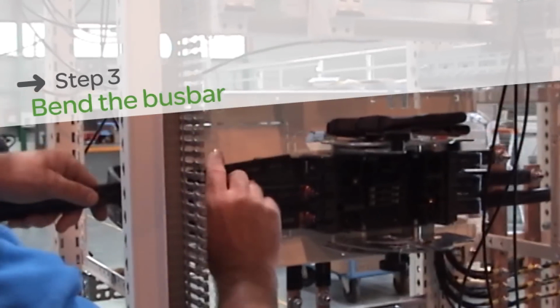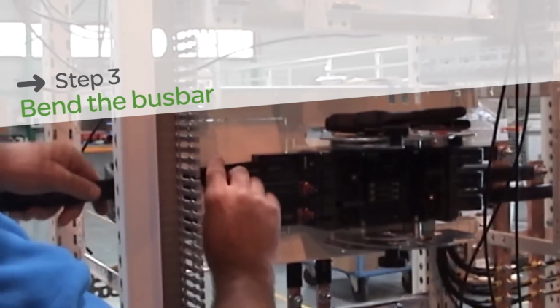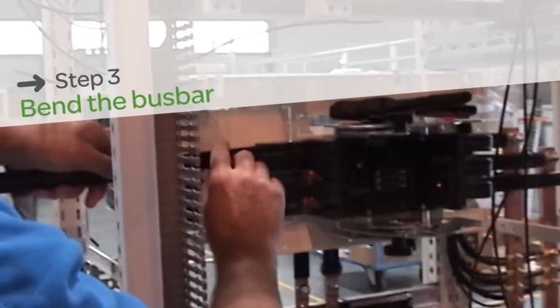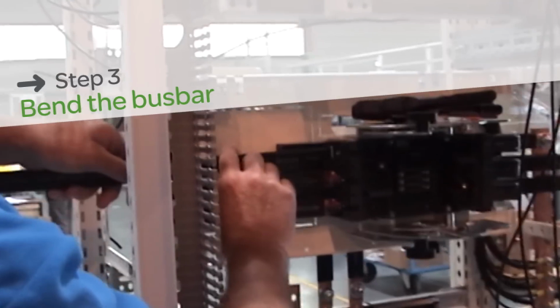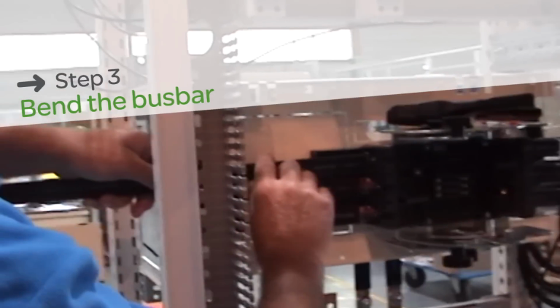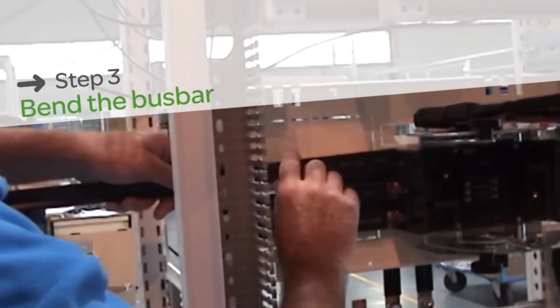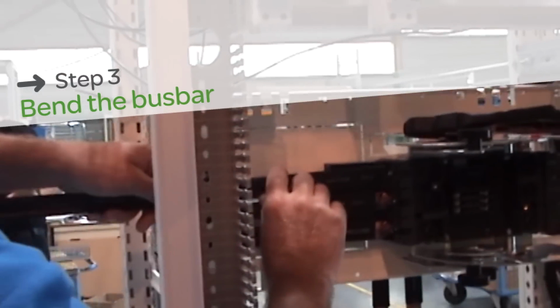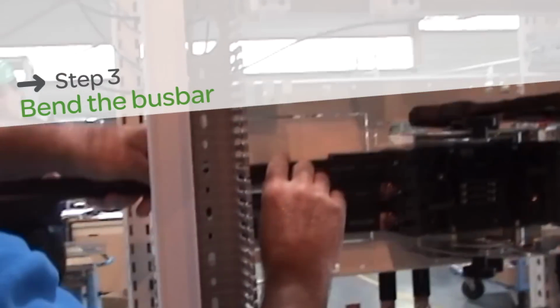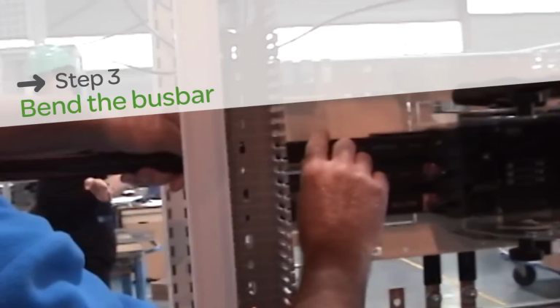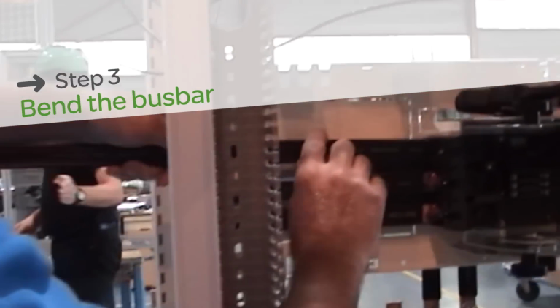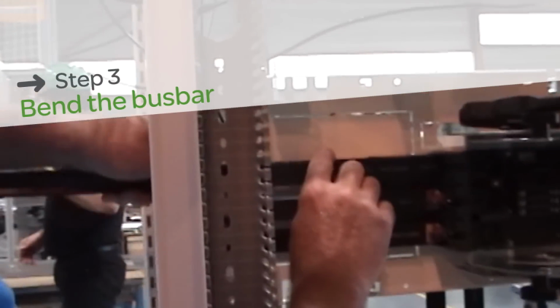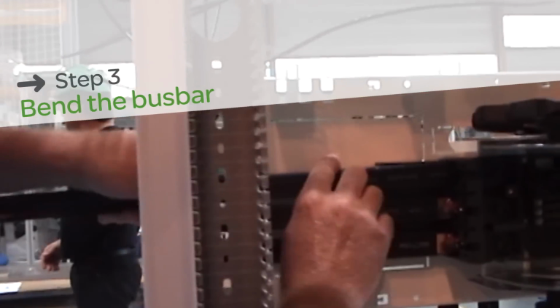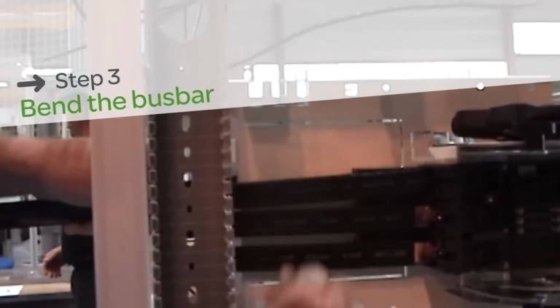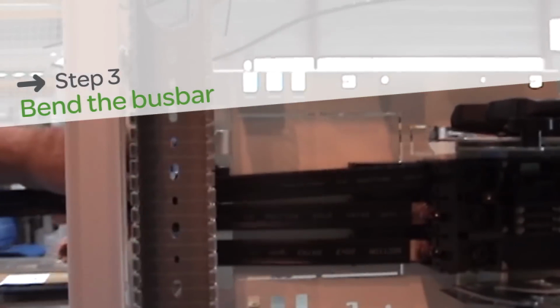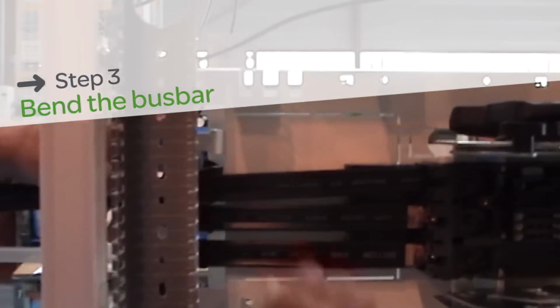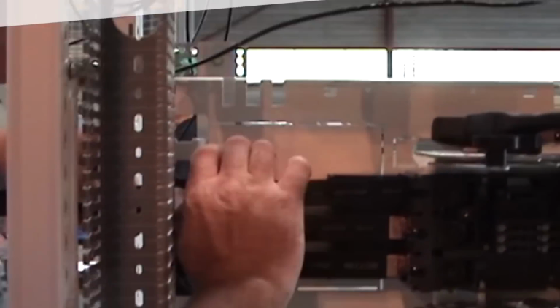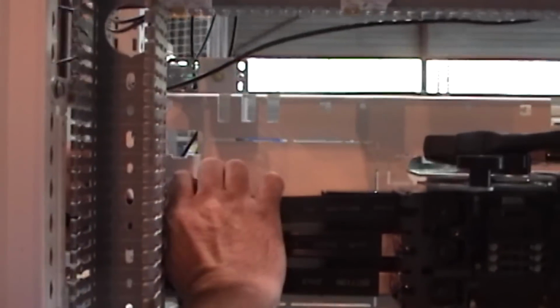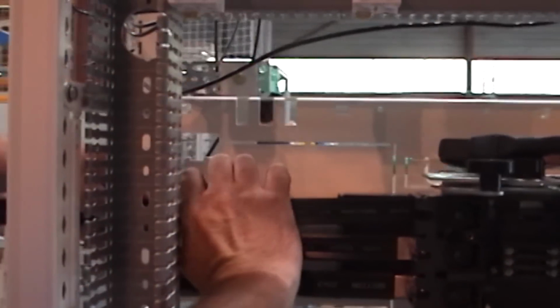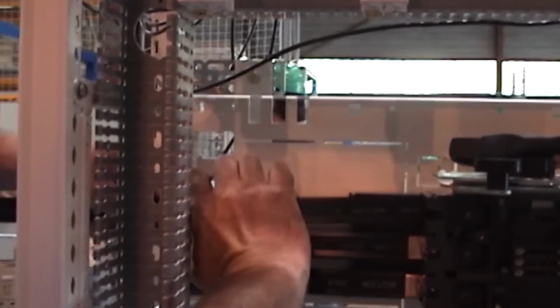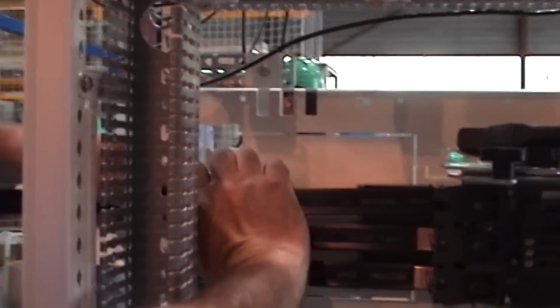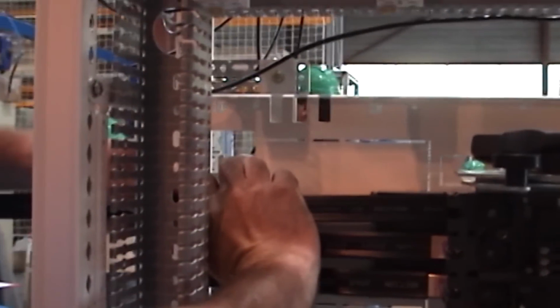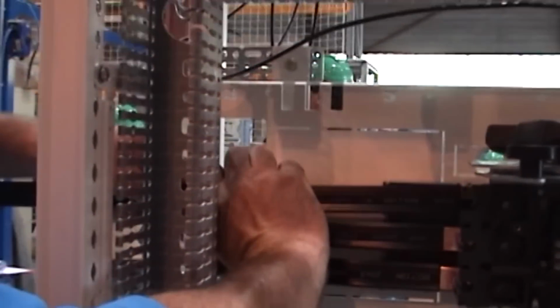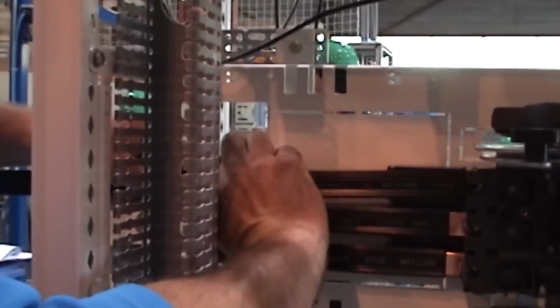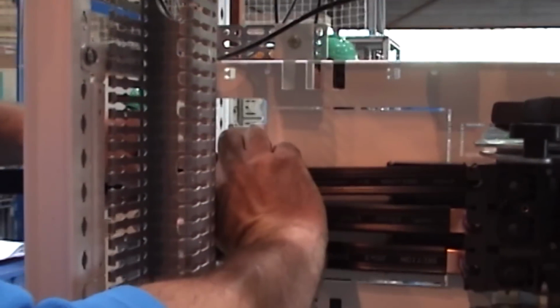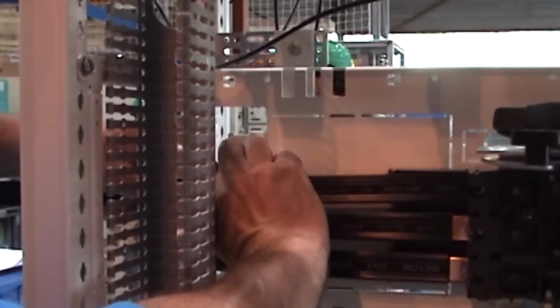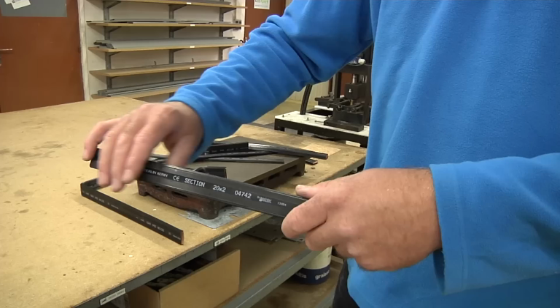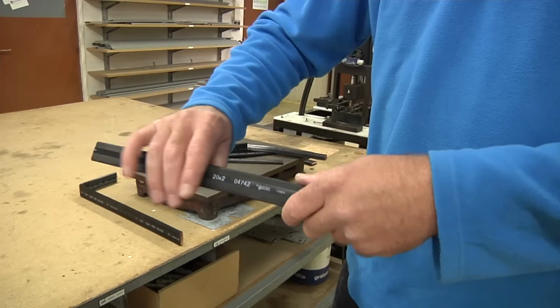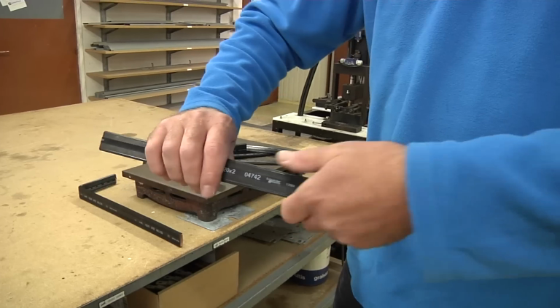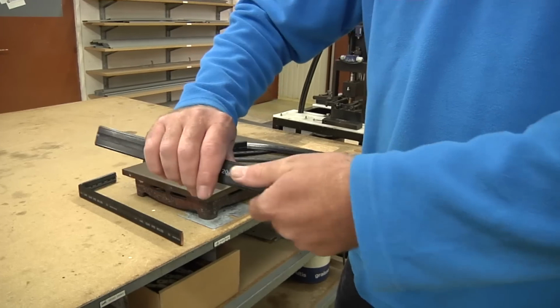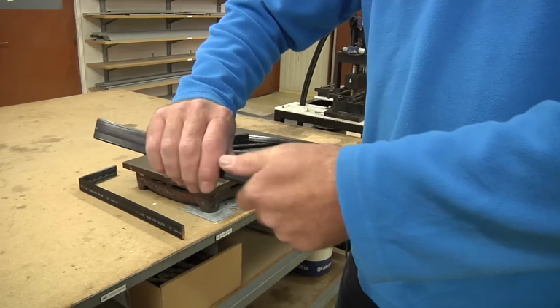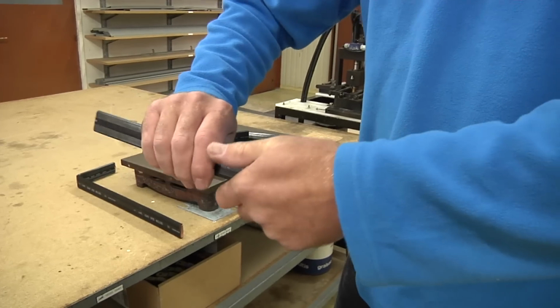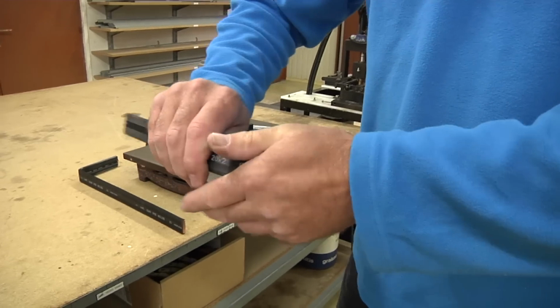Bend the bus bar into the appropriate shape. Position the bus bar in the cabinet to determine where the bend should fall.